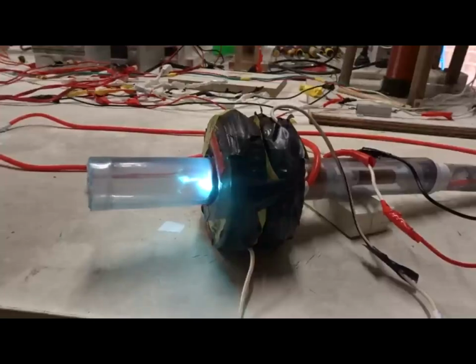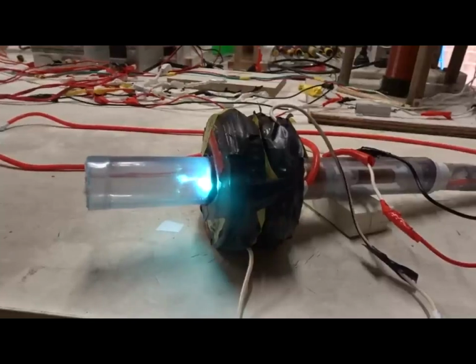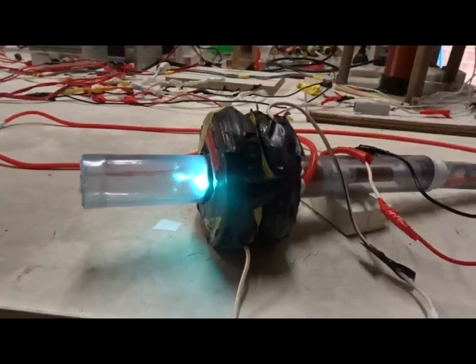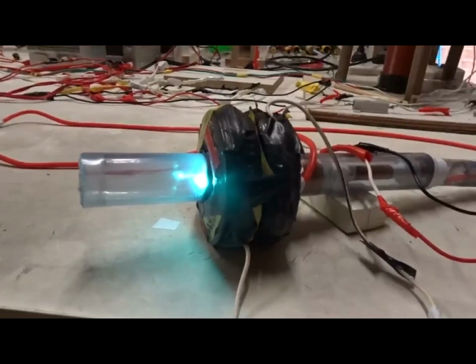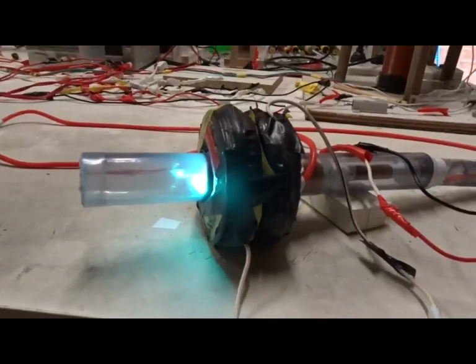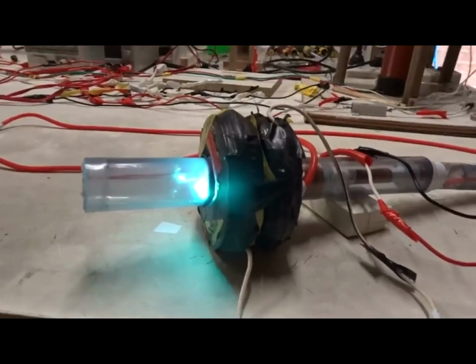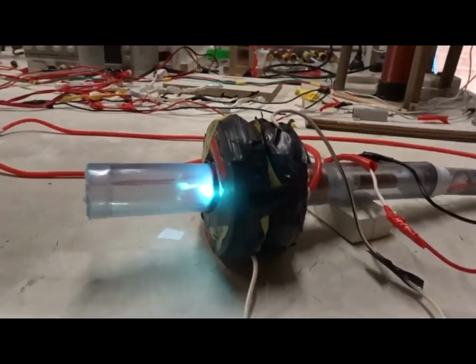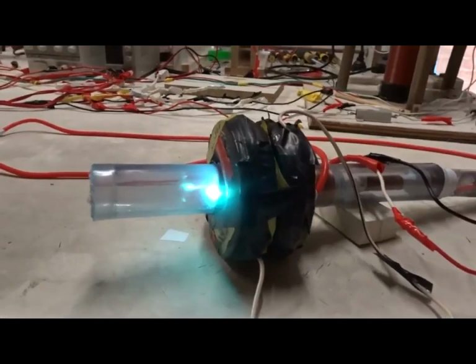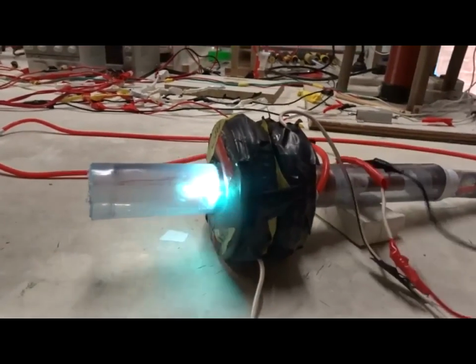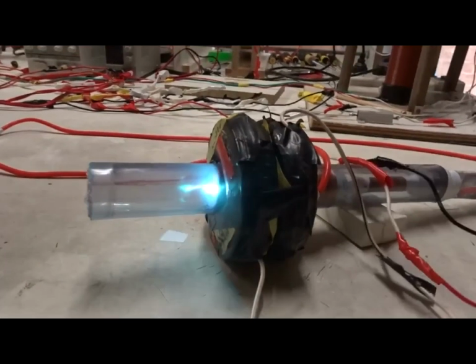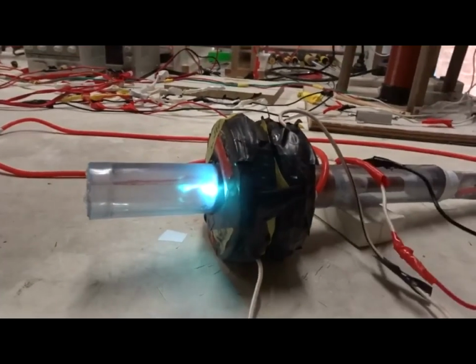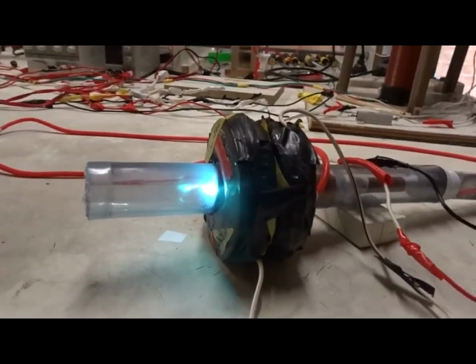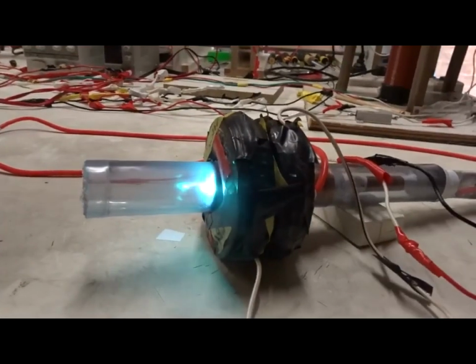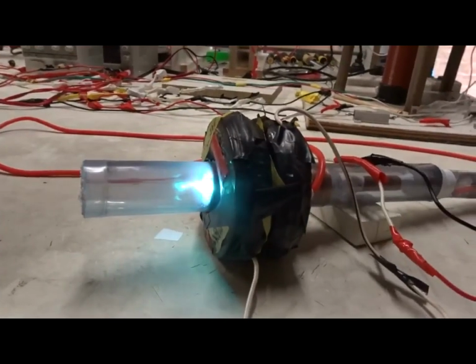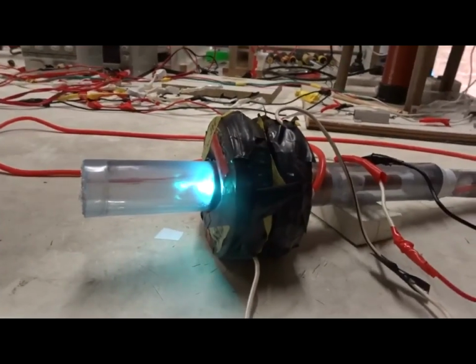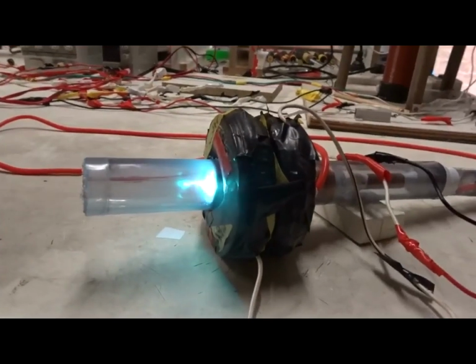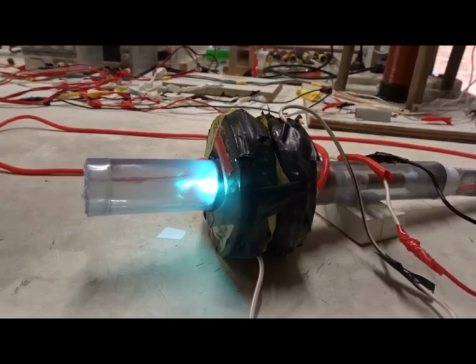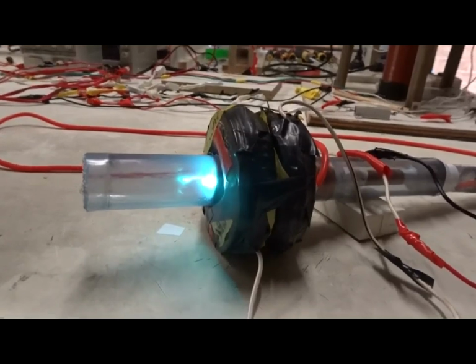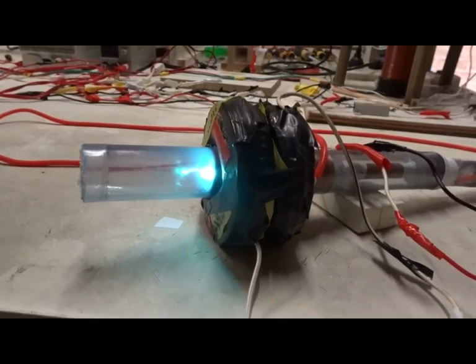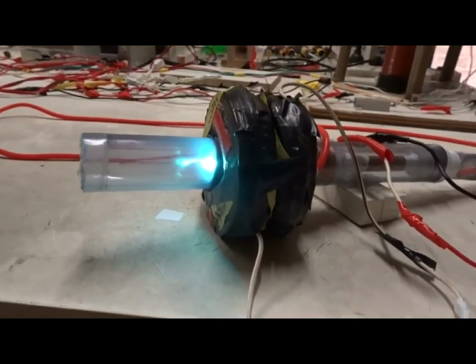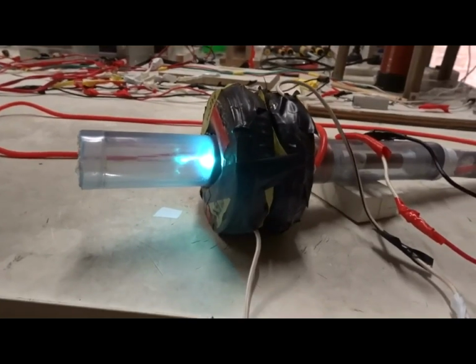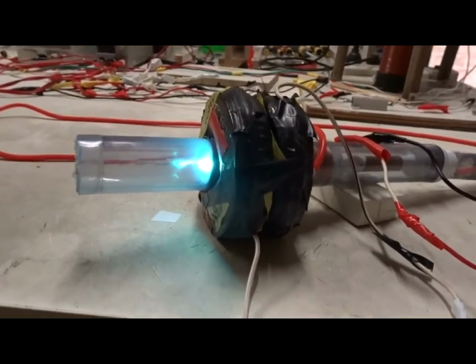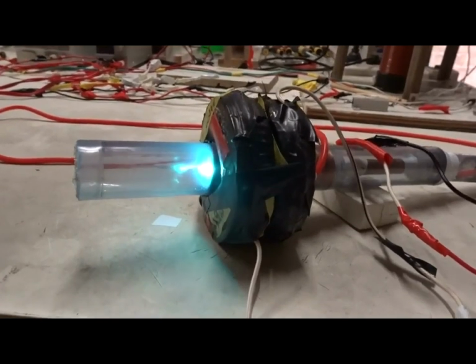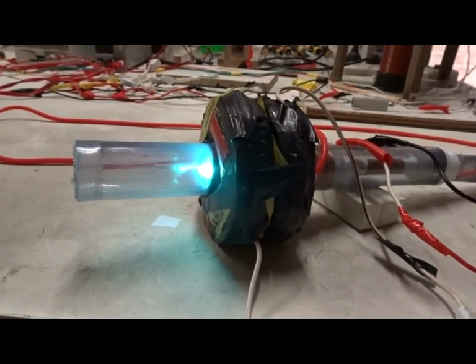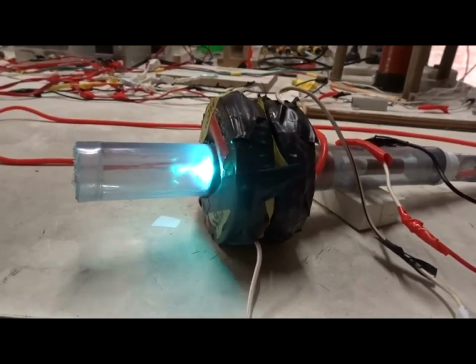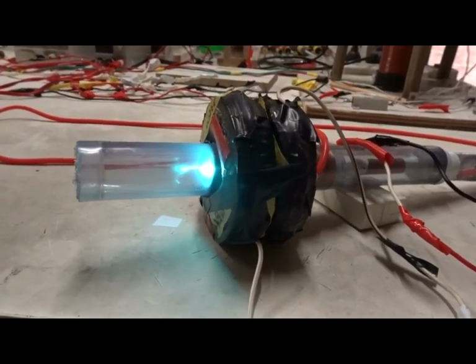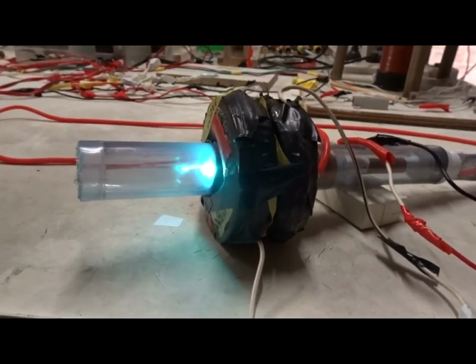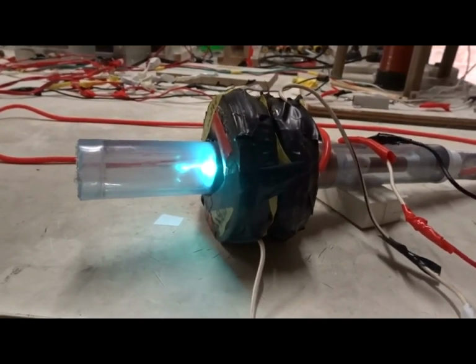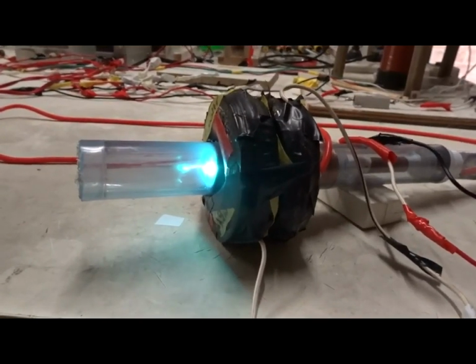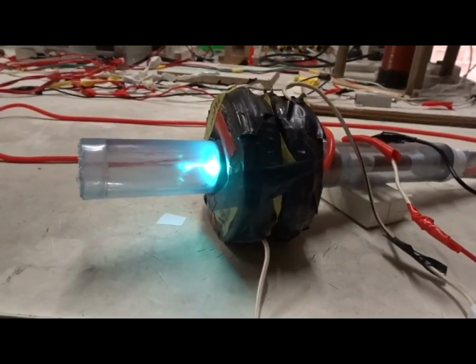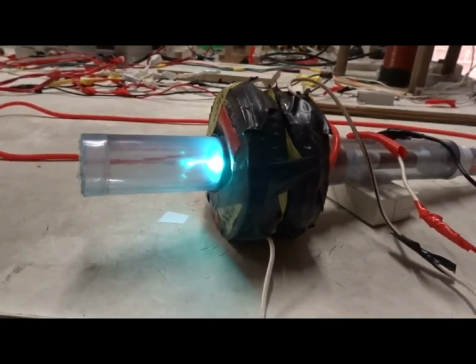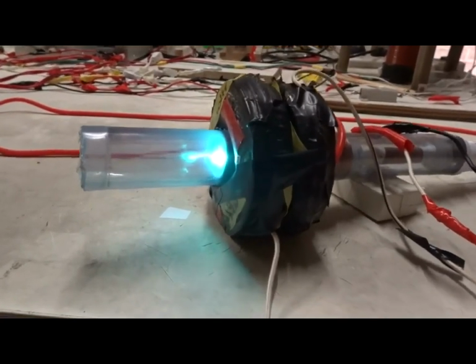Finally, we're going to go now to 240 volts DC with 2.2 kilovolt DC power.